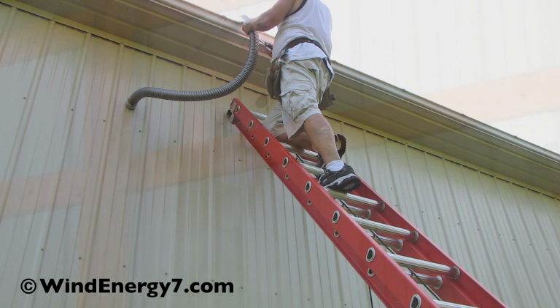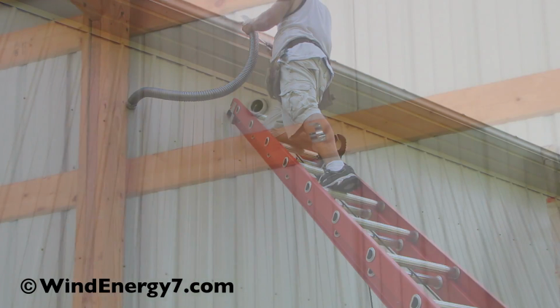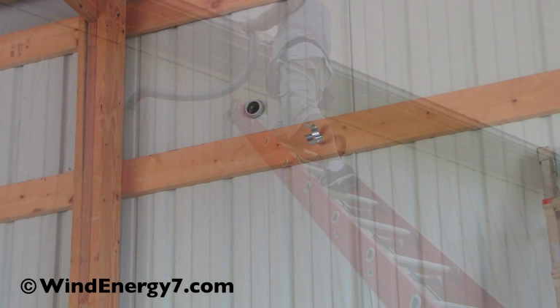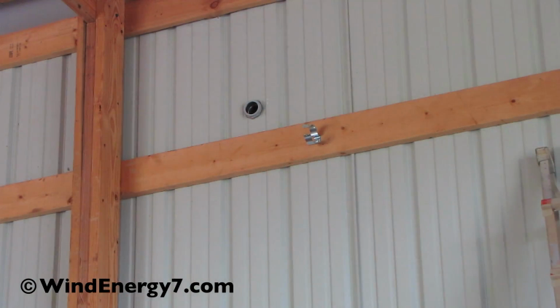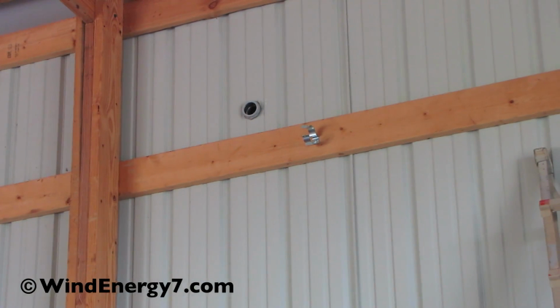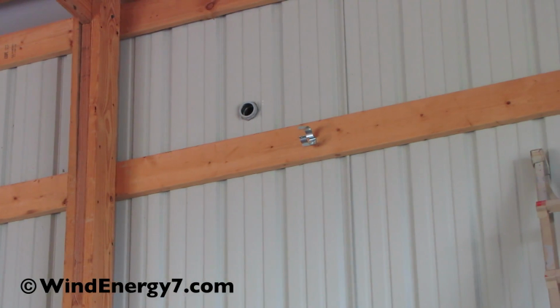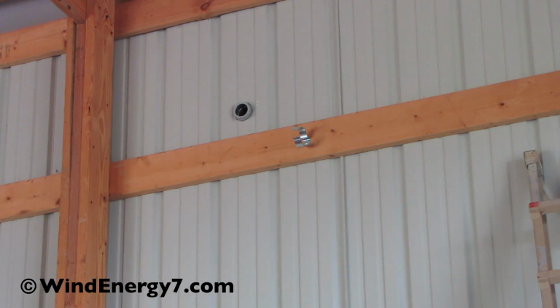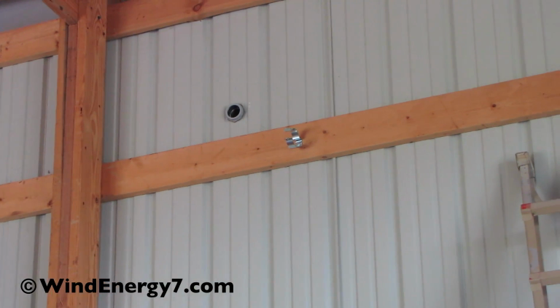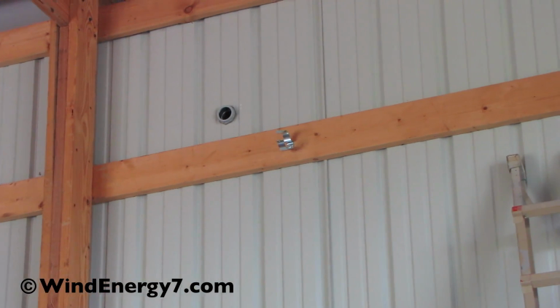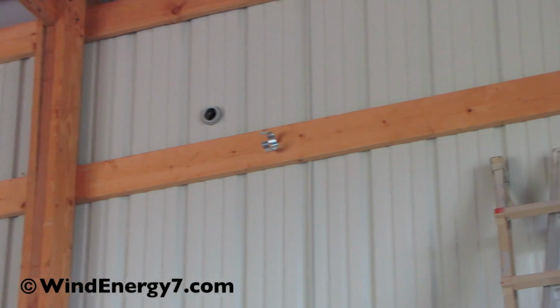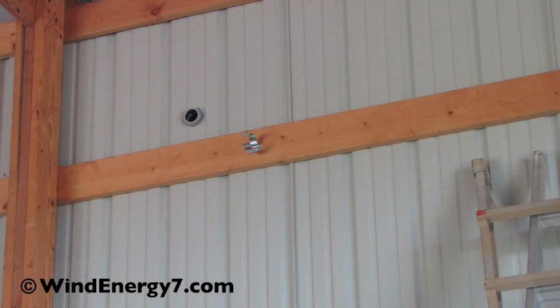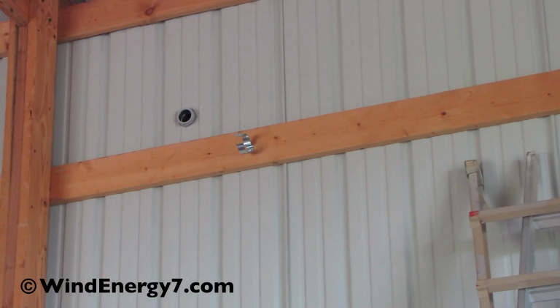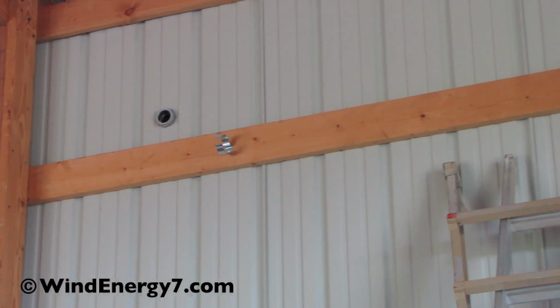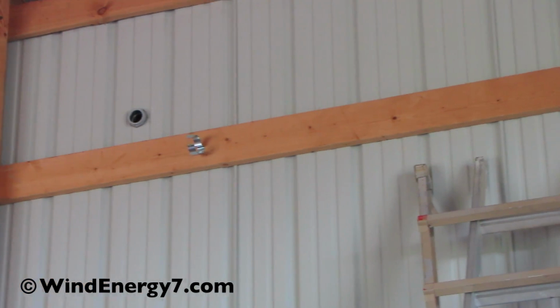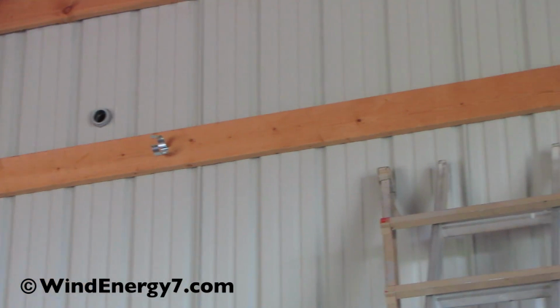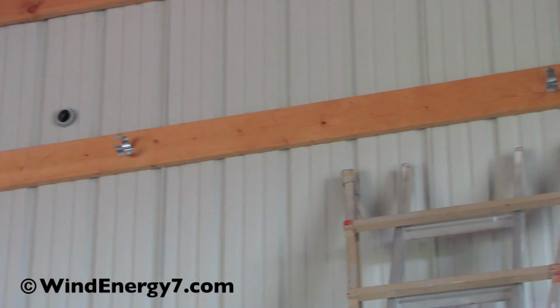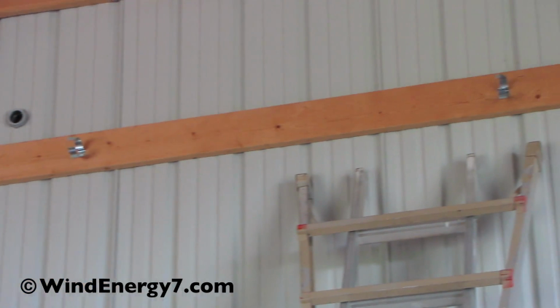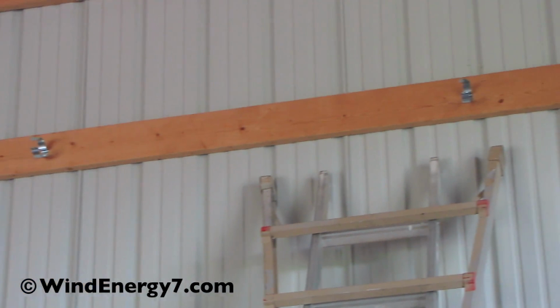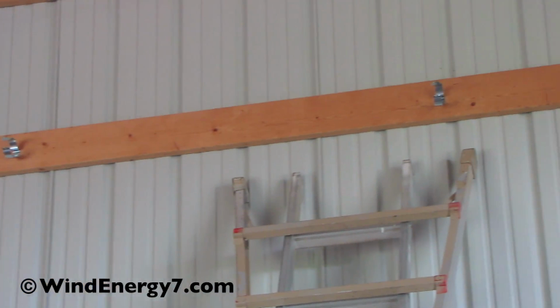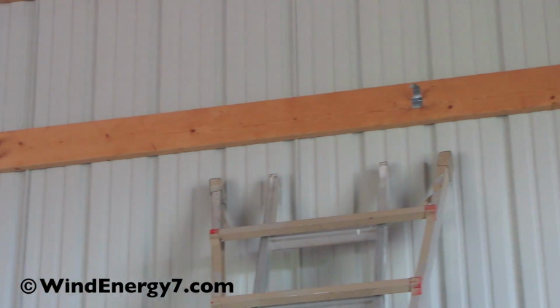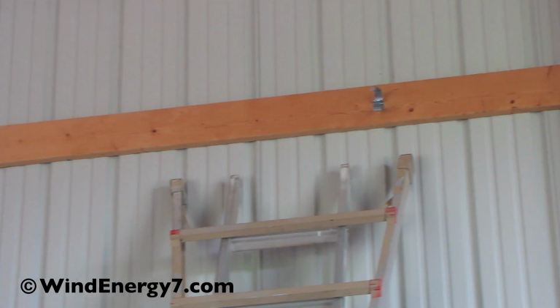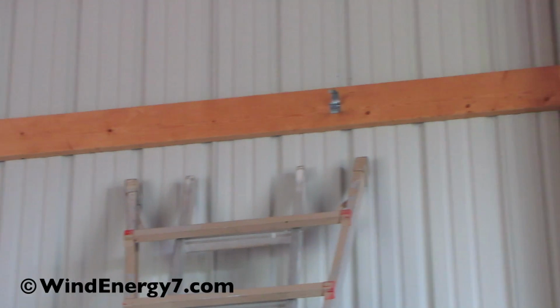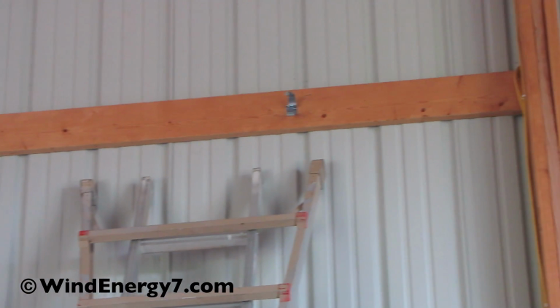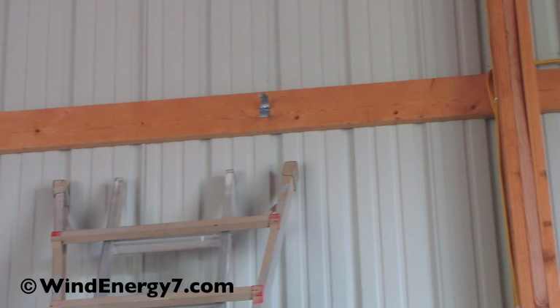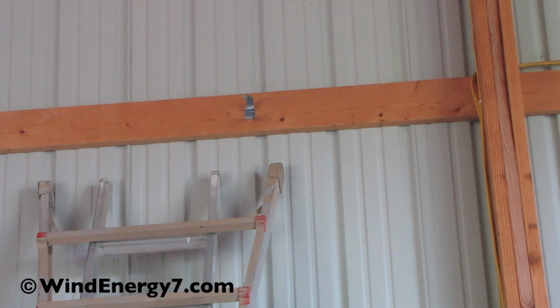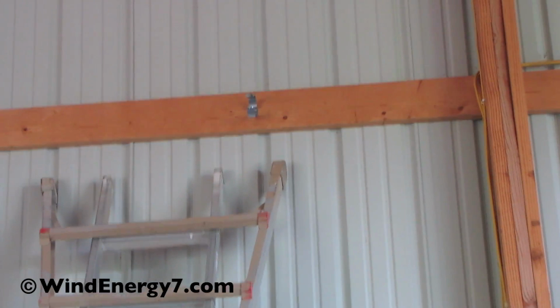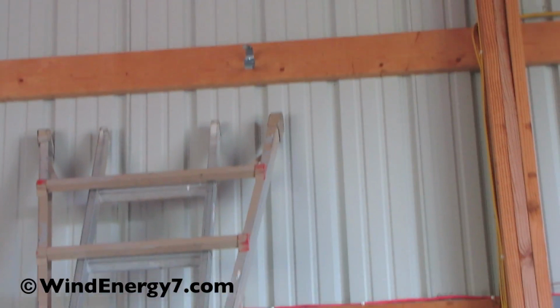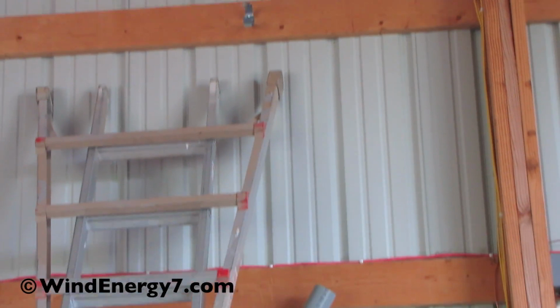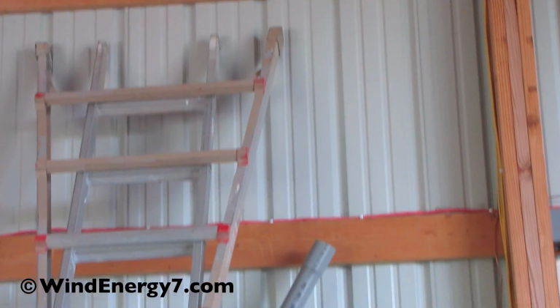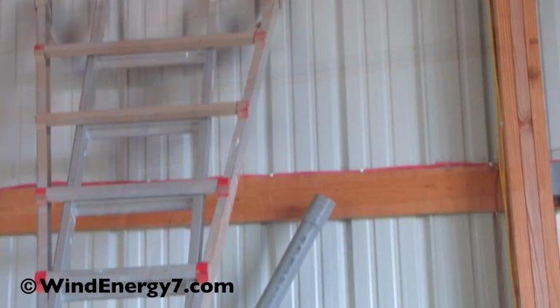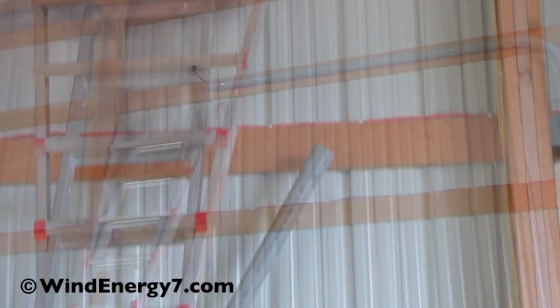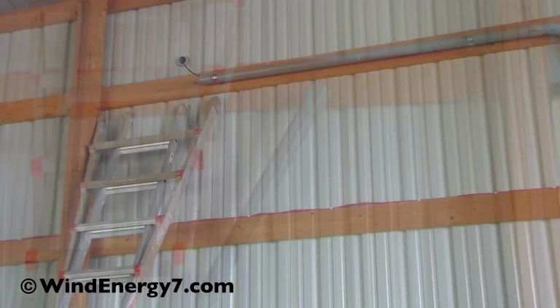Here on the inside wall we made our penetration right there — two inch. We're going to run two inch conduit down there and then come down.